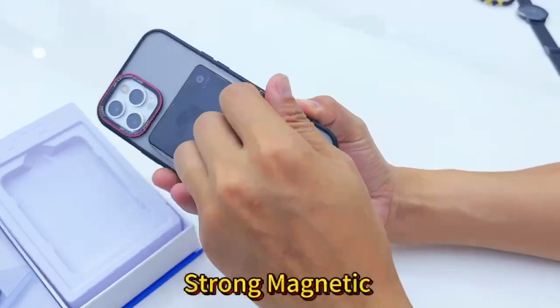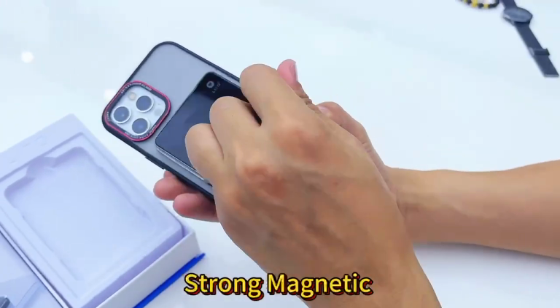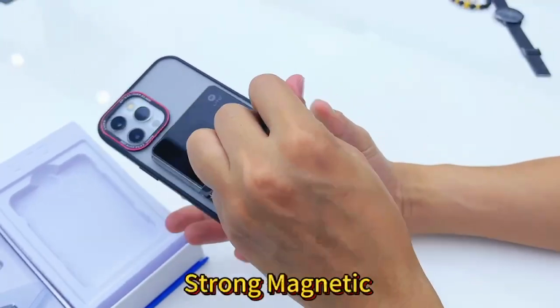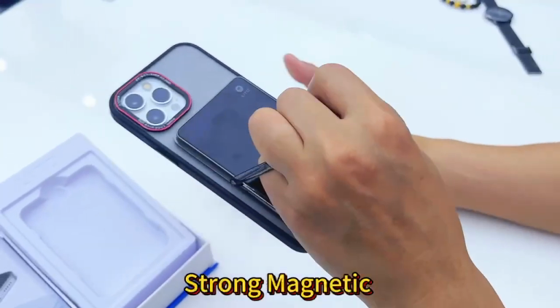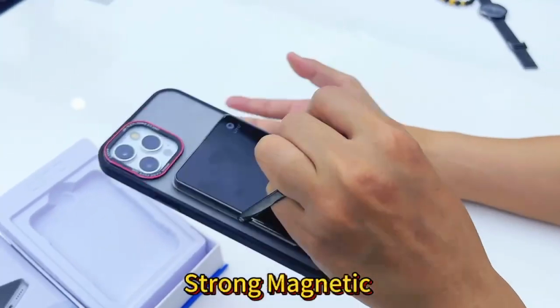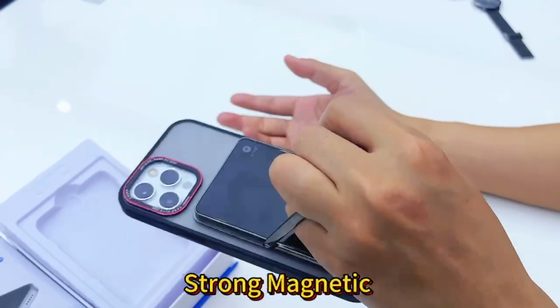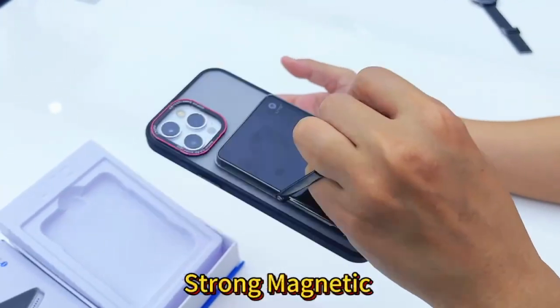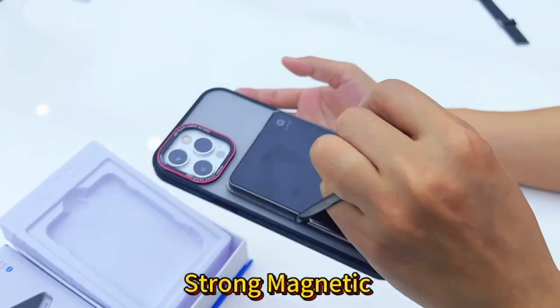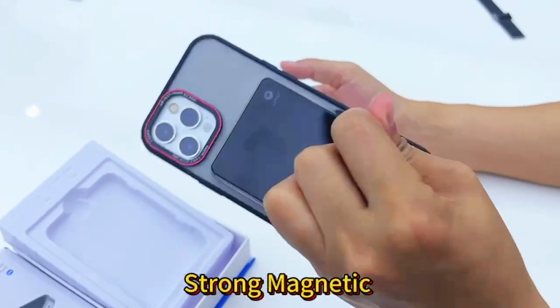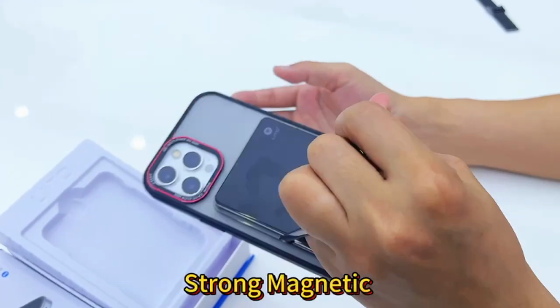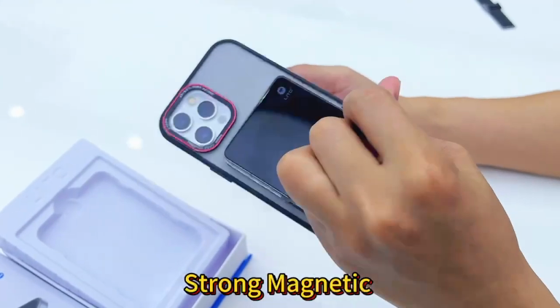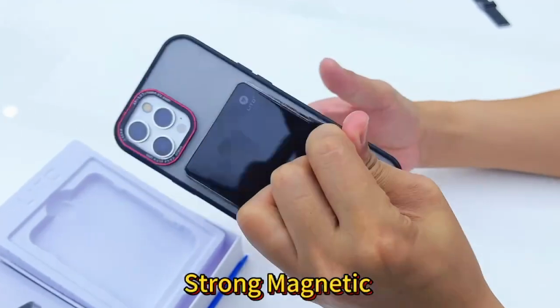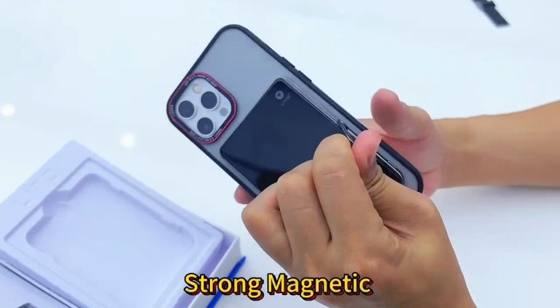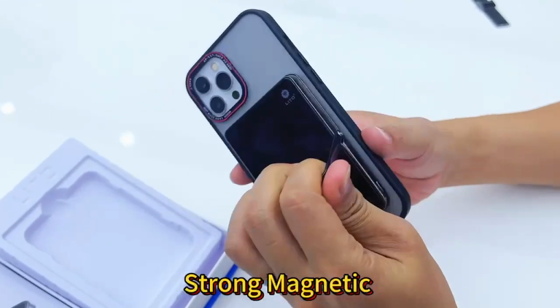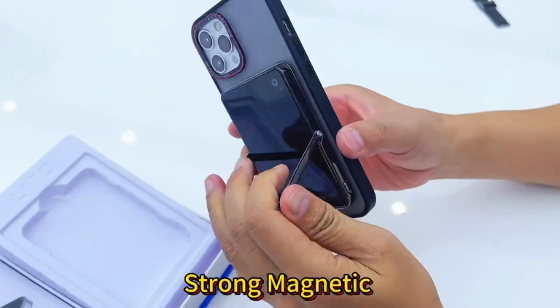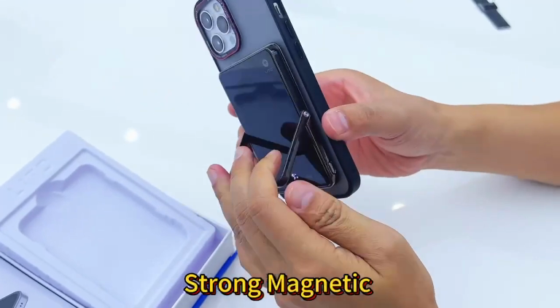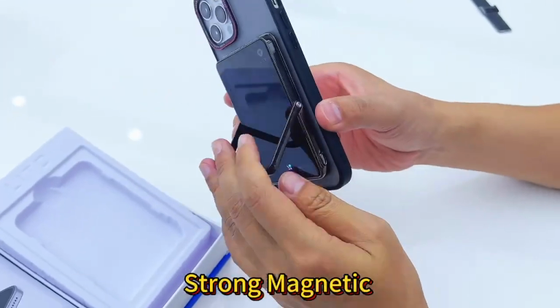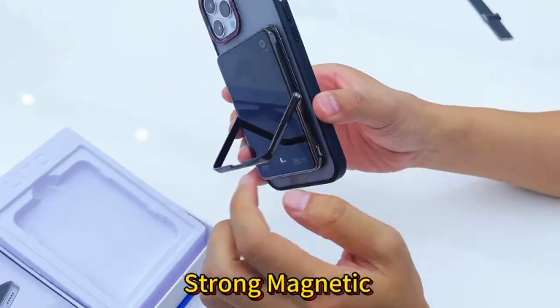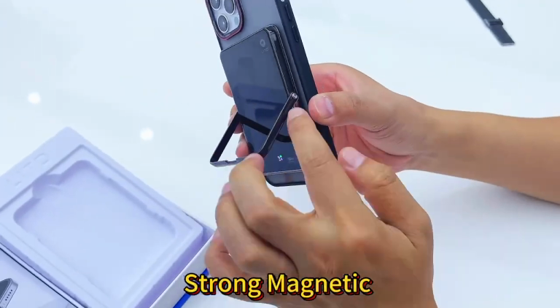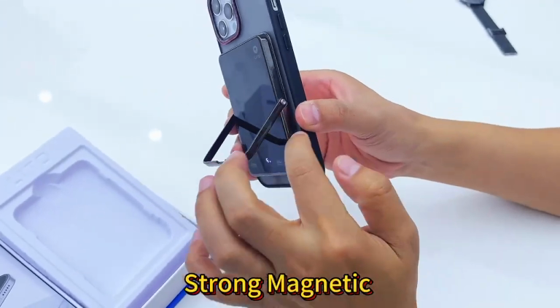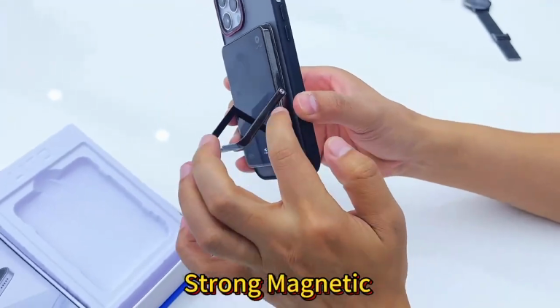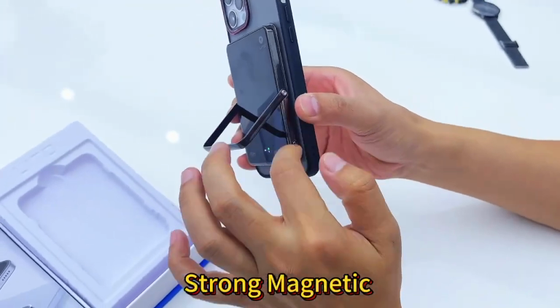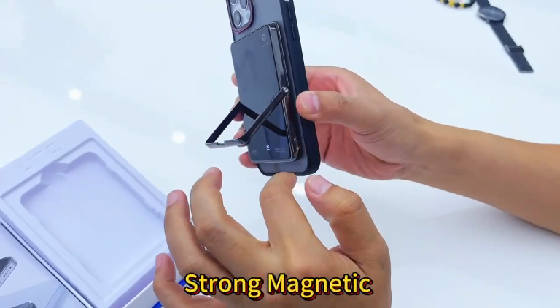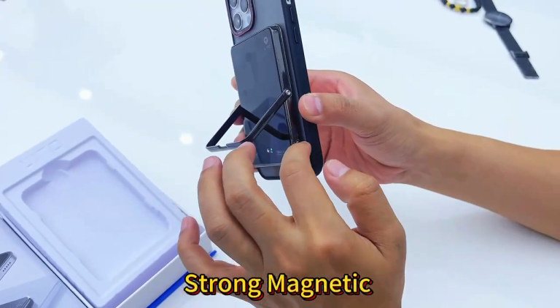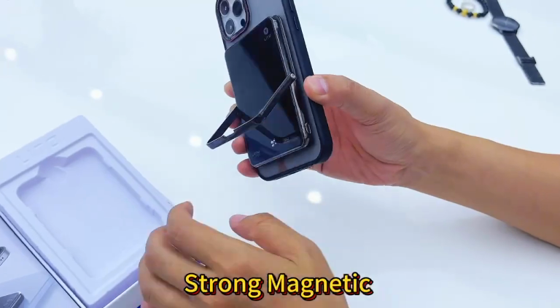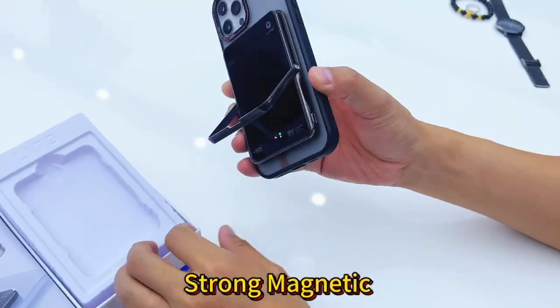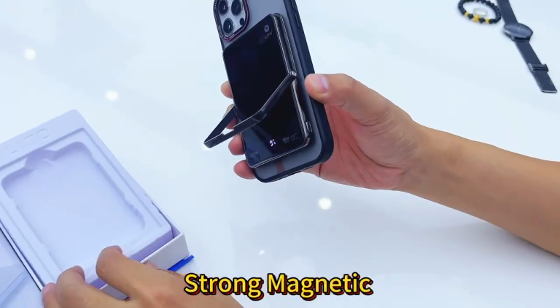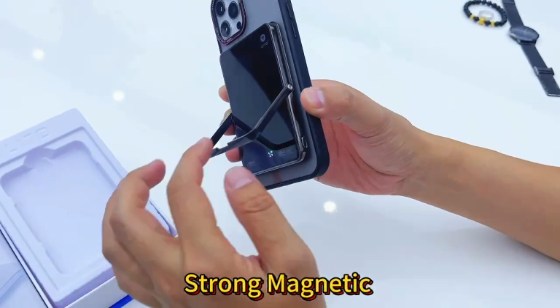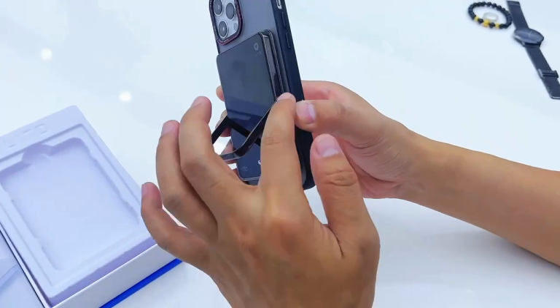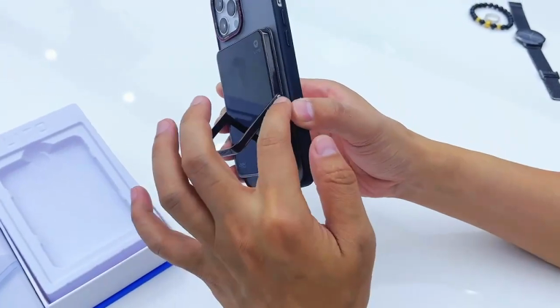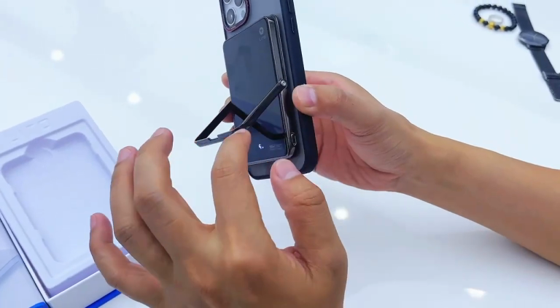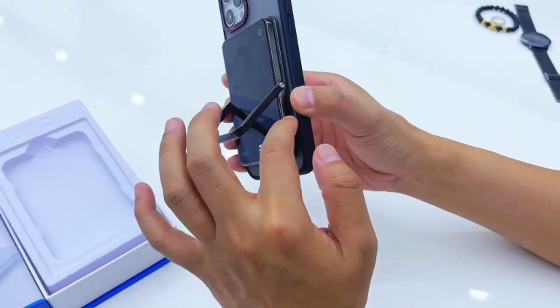Very strong MagSafe. And it can be a stand — you can see, metal. It's pretty good.